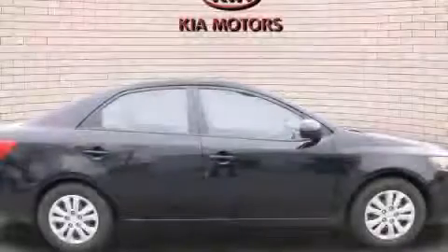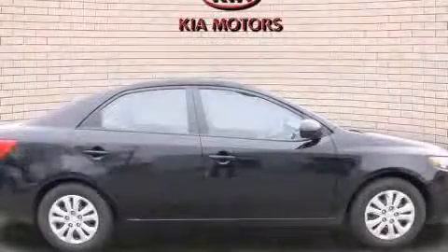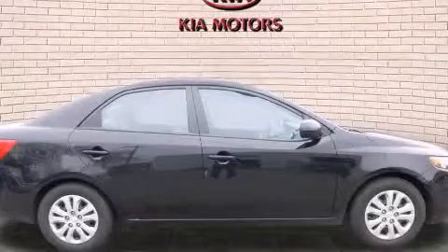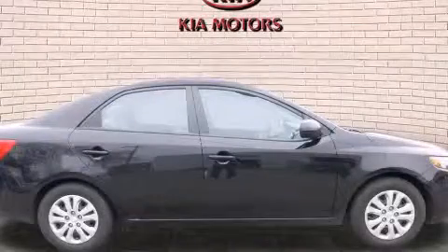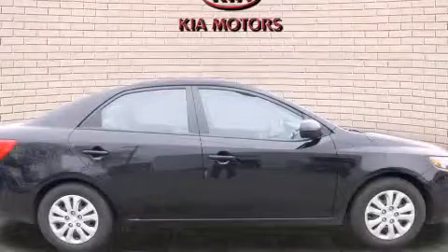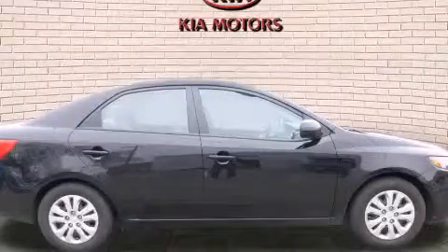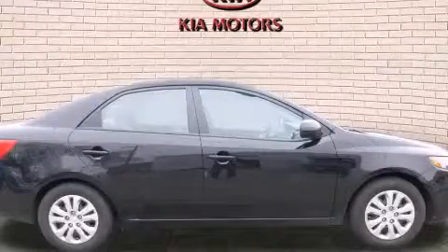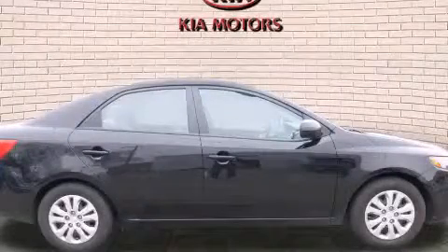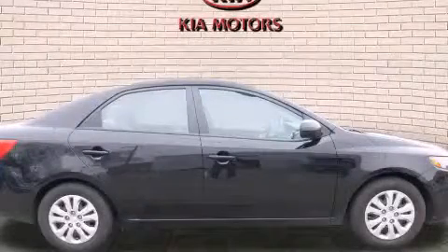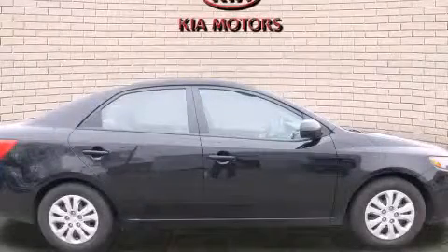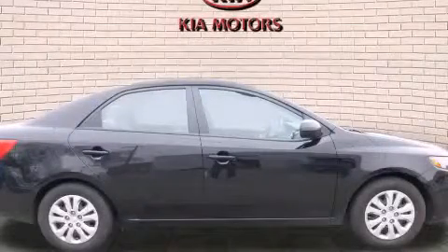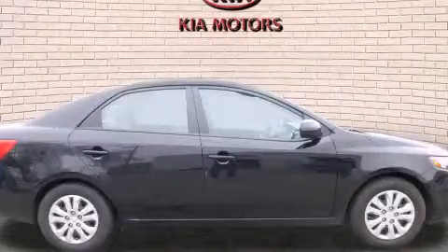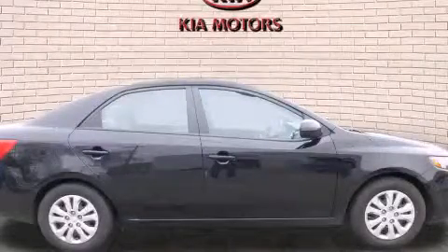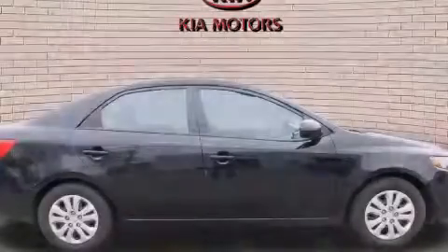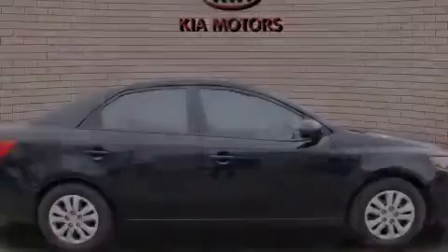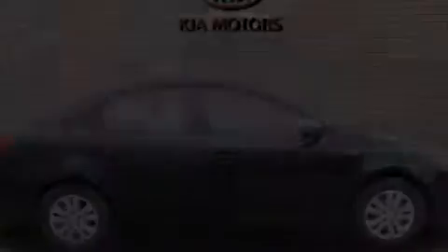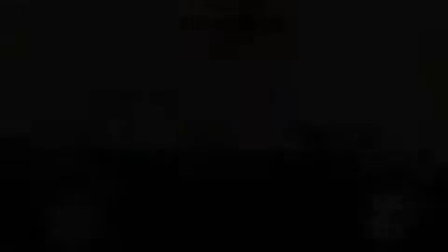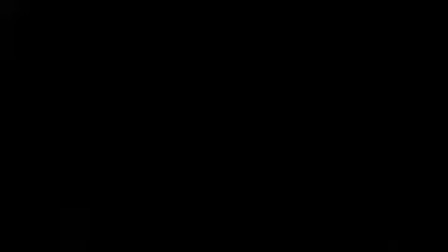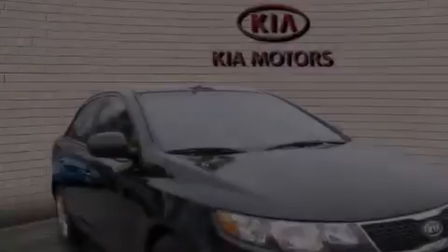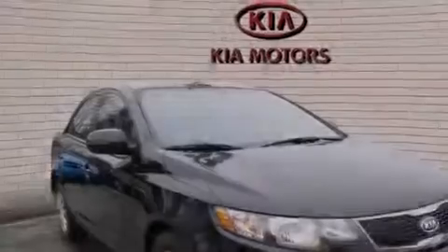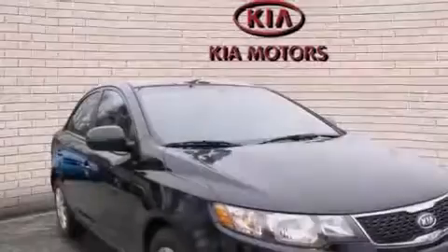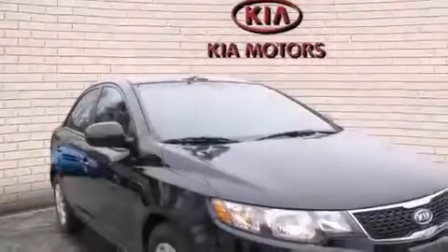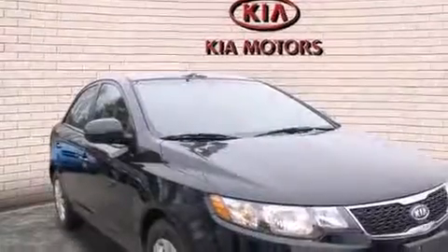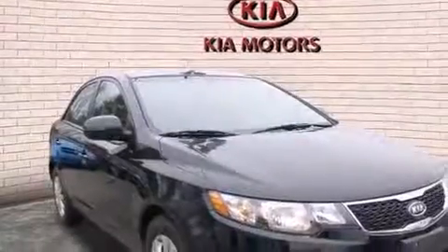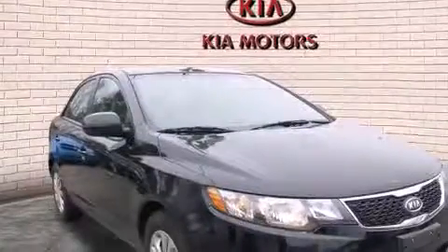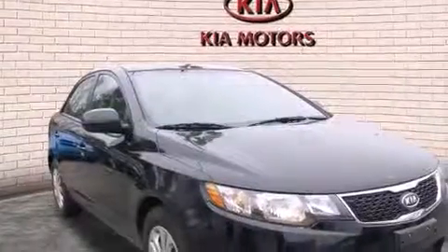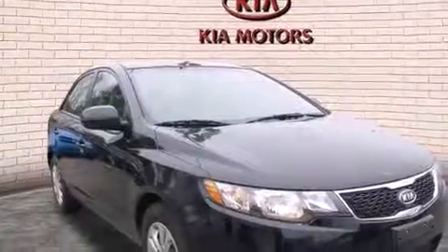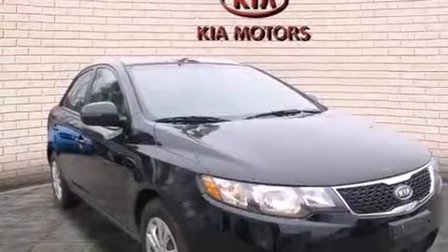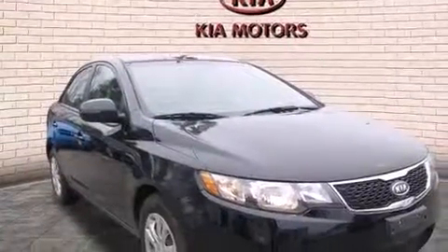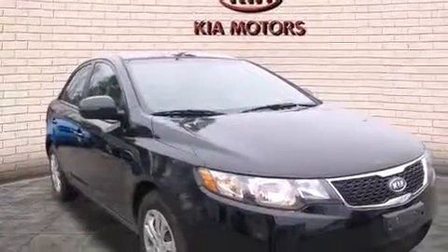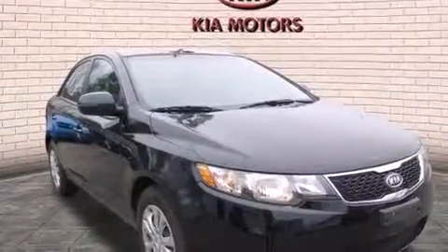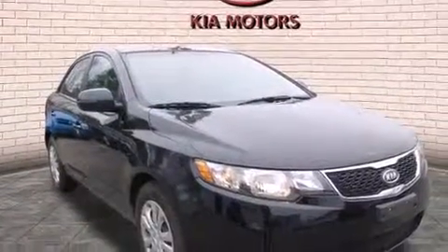This is a 2013 Kia Forte. It has a 2.0-liter four-cylinder engine and an automatic transmission.